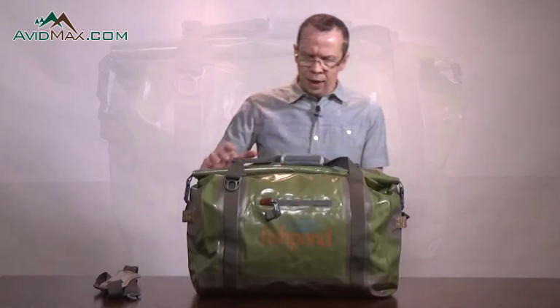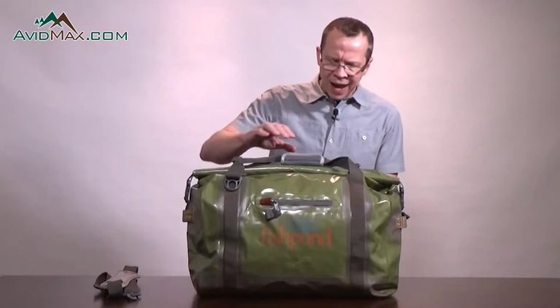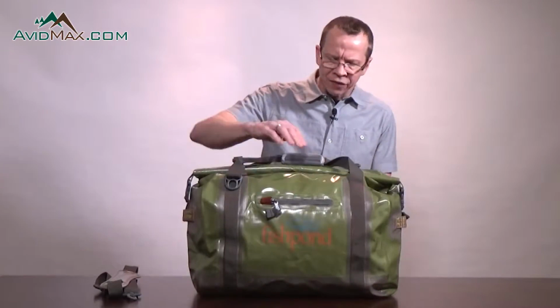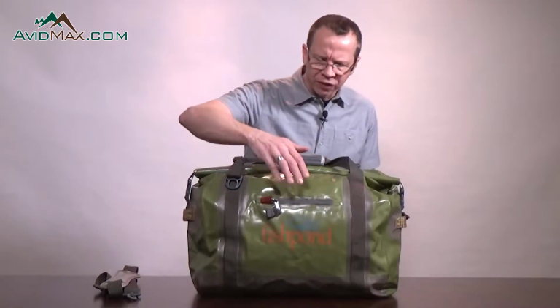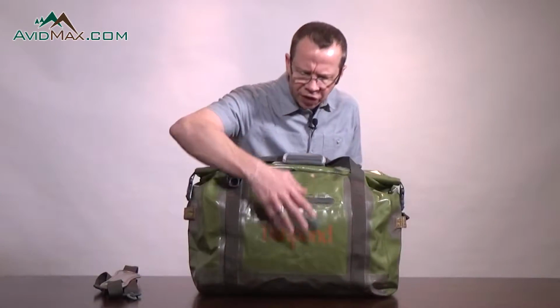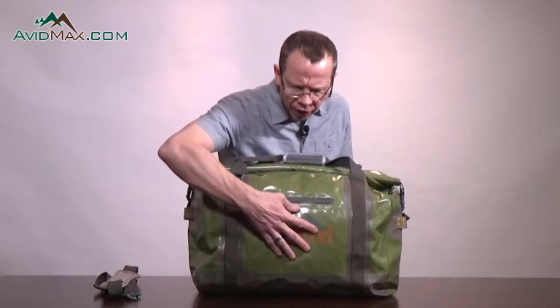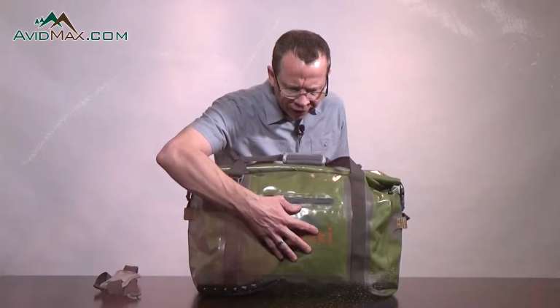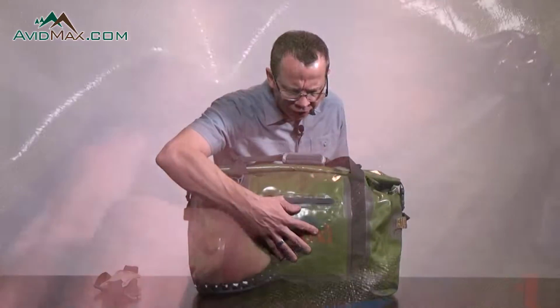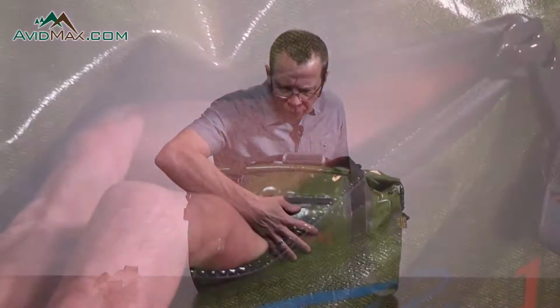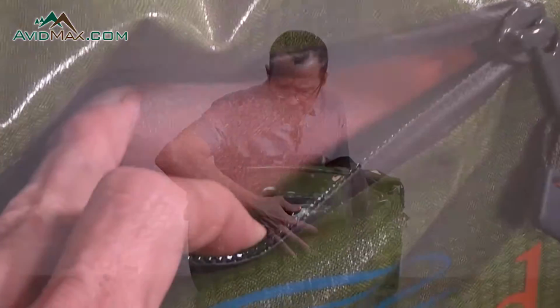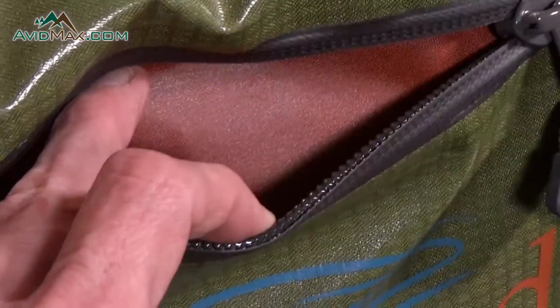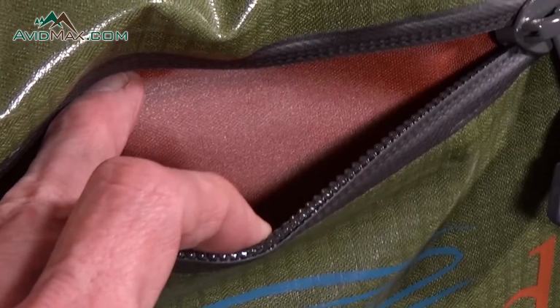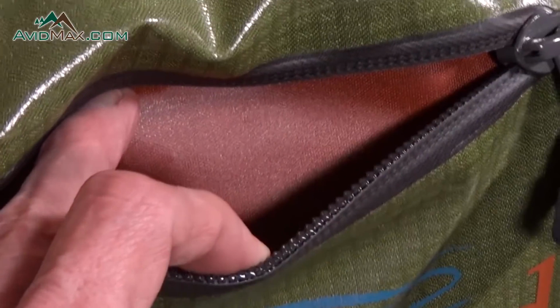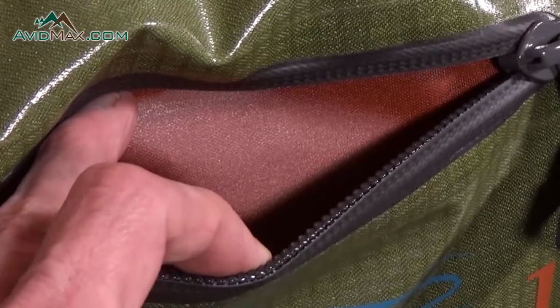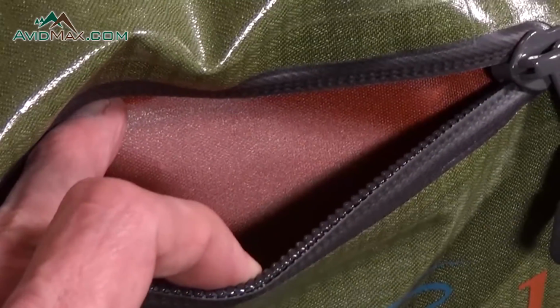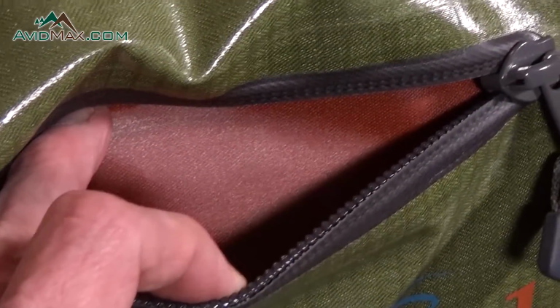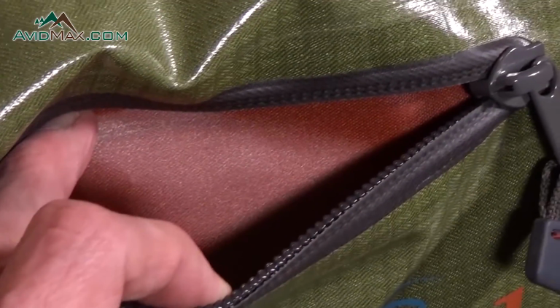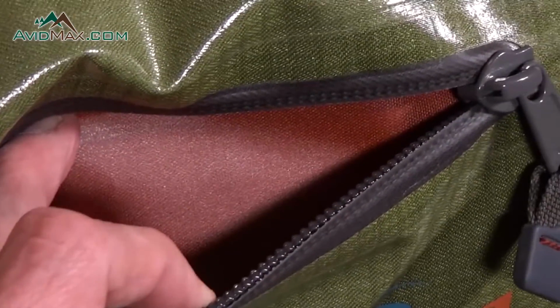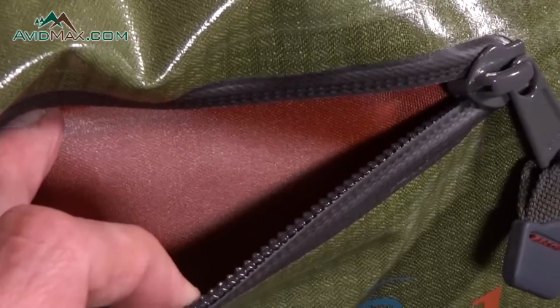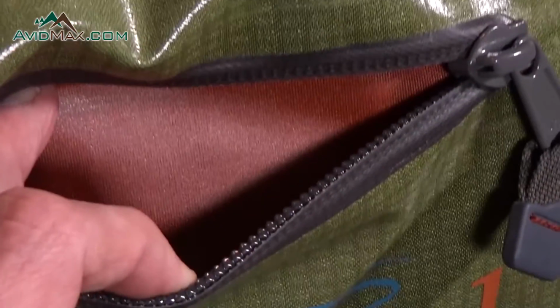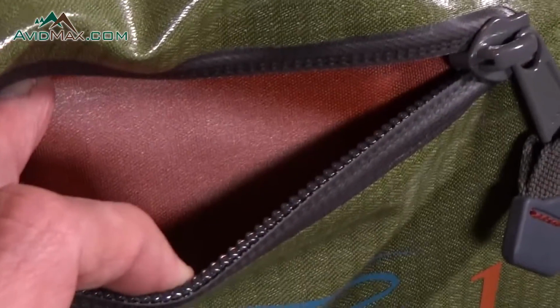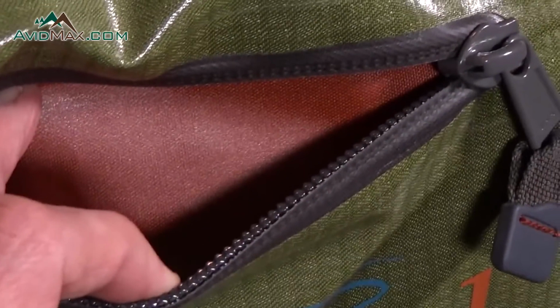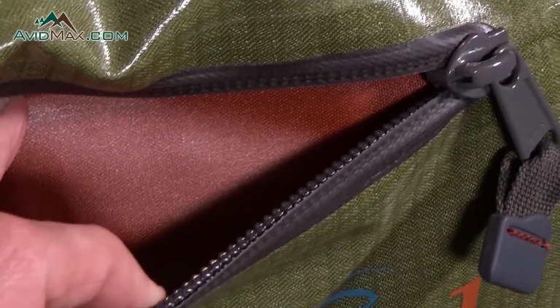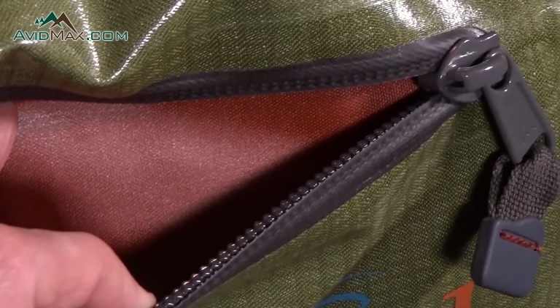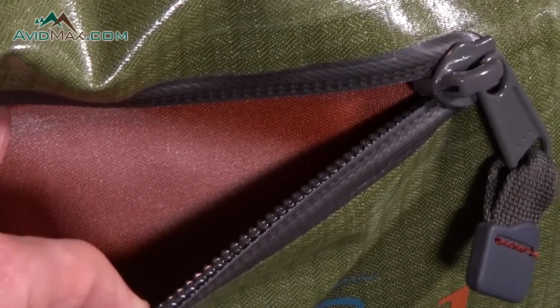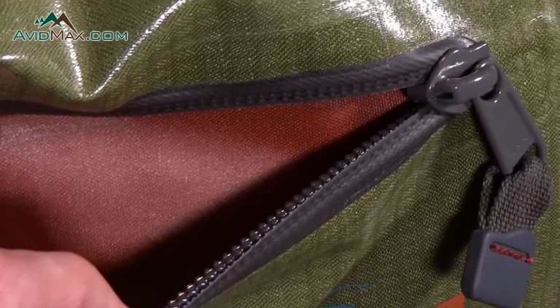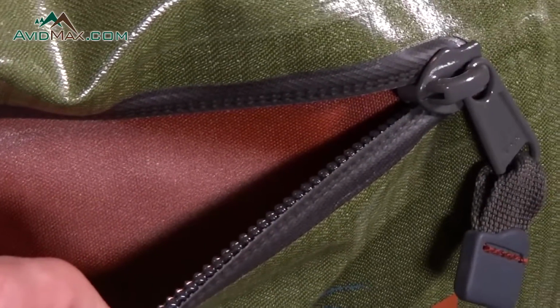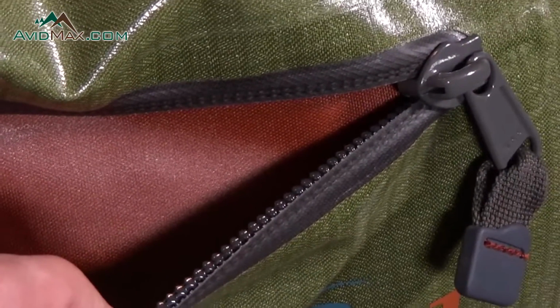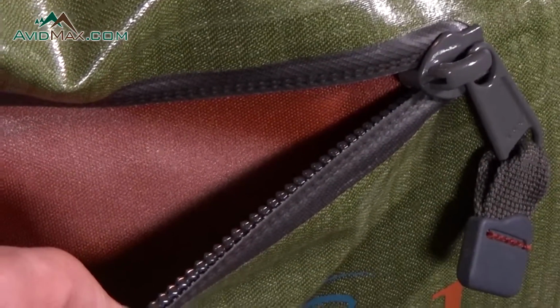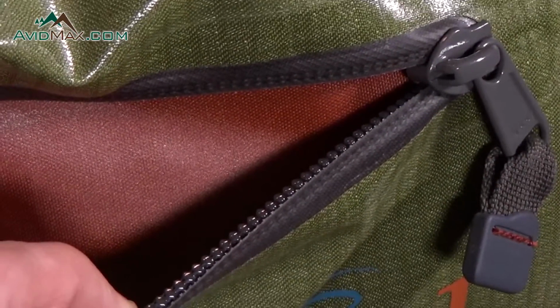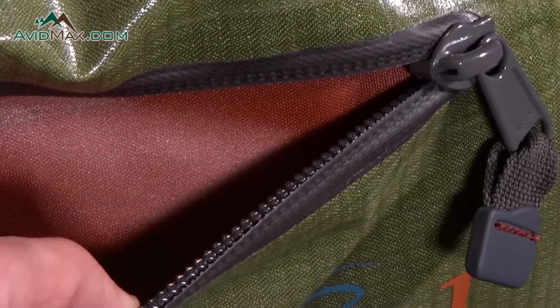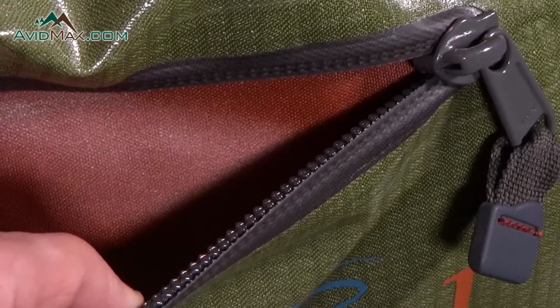It has an exterior accessory pocket that zips, so you can keep a wallet, your keys, stuff like that inside for easy access.